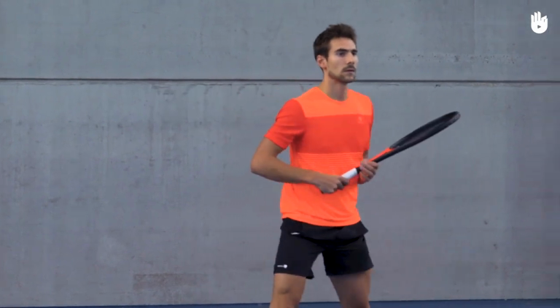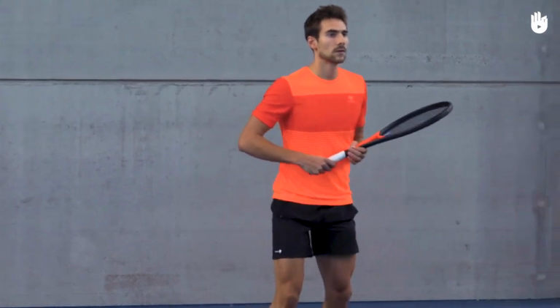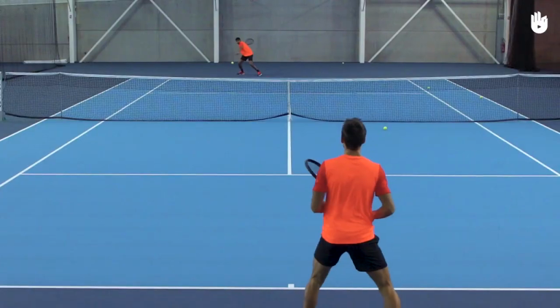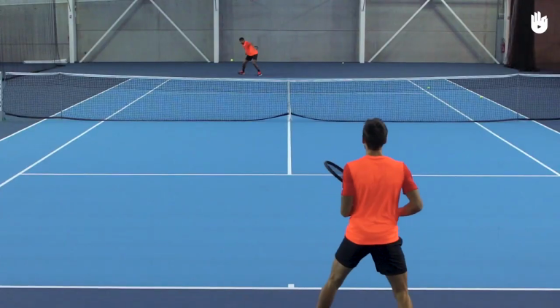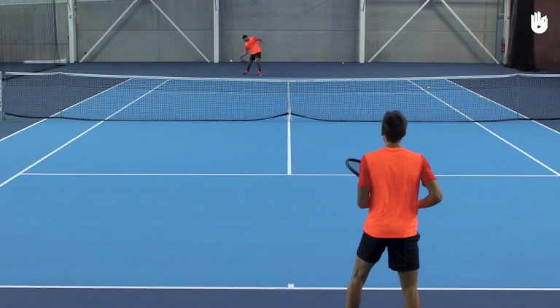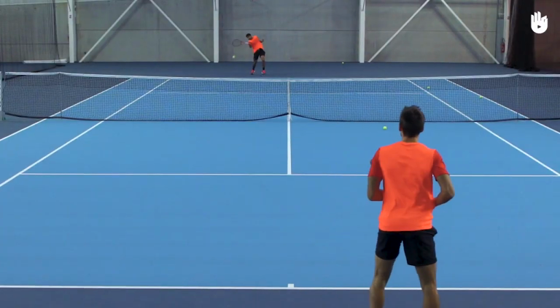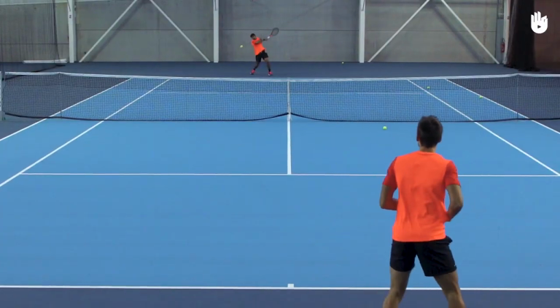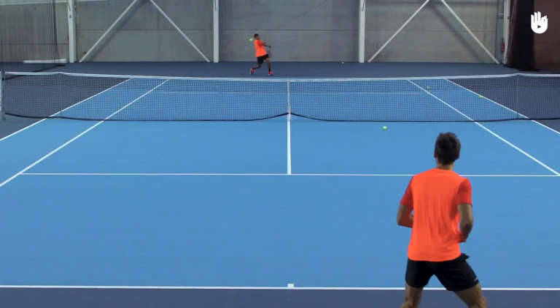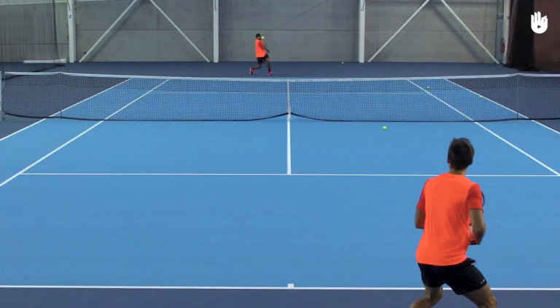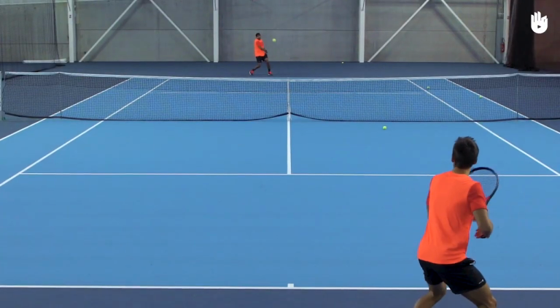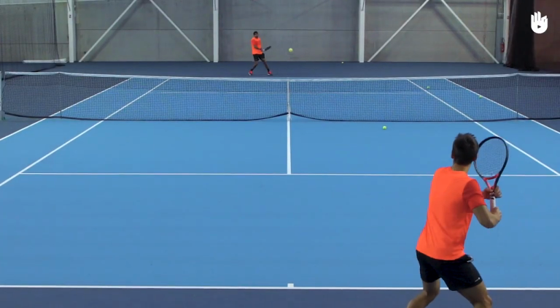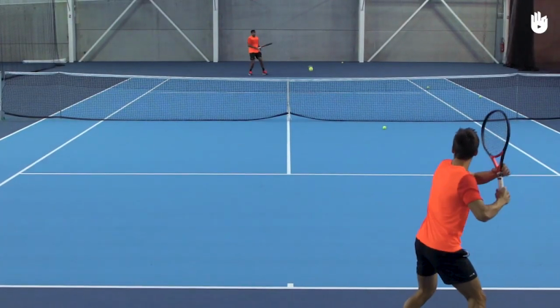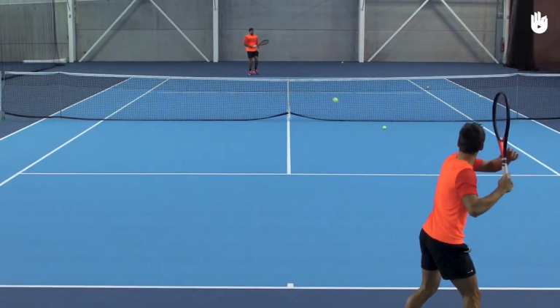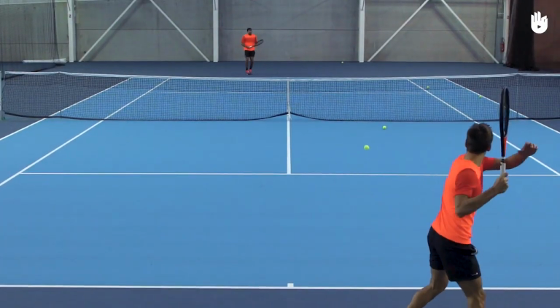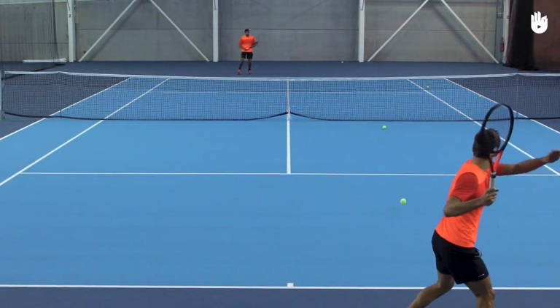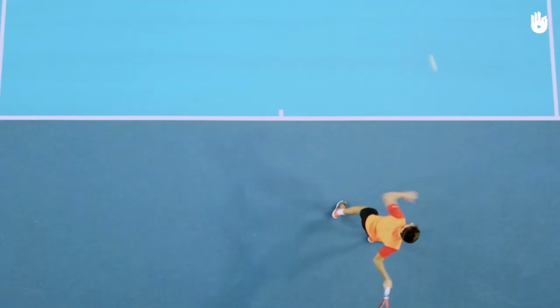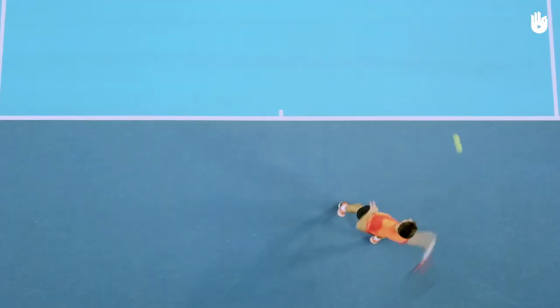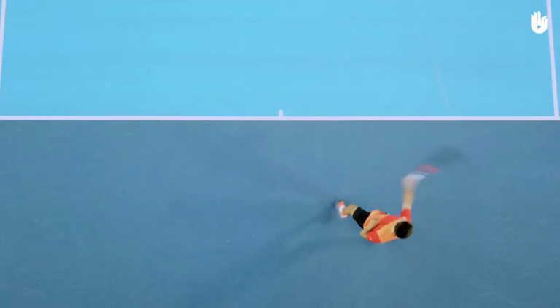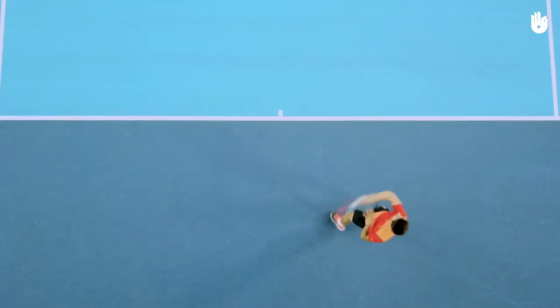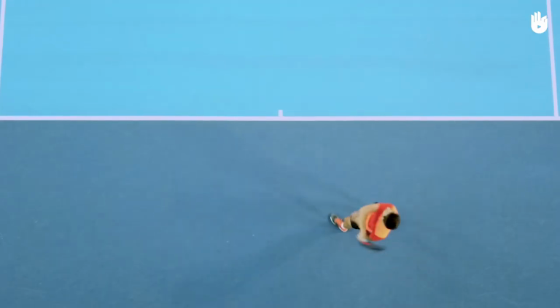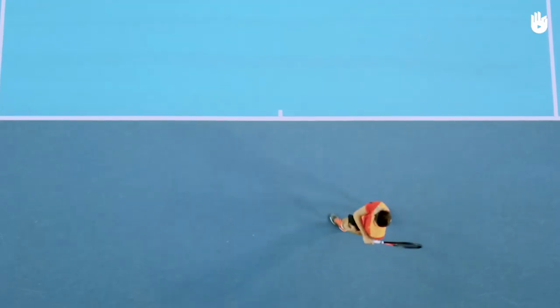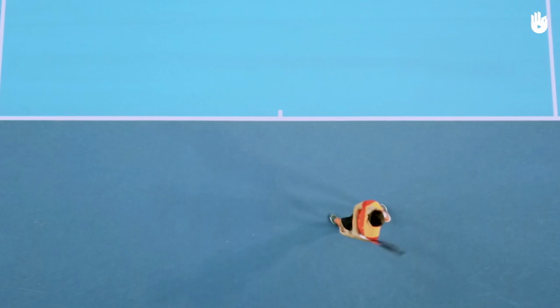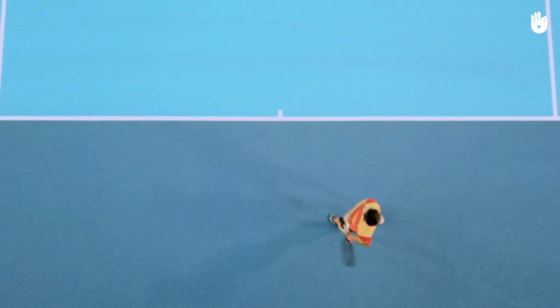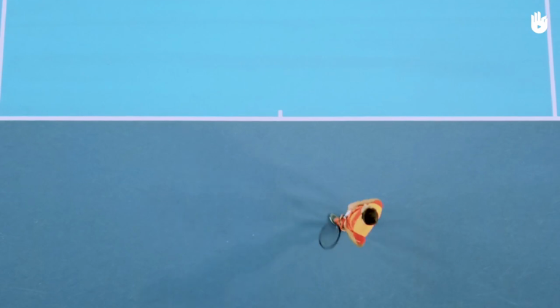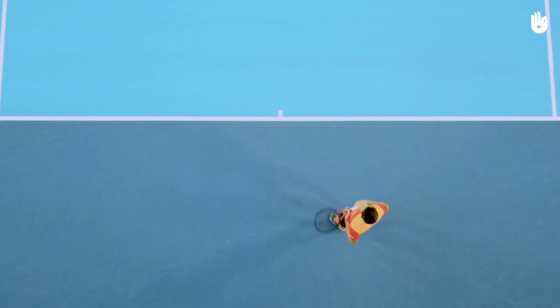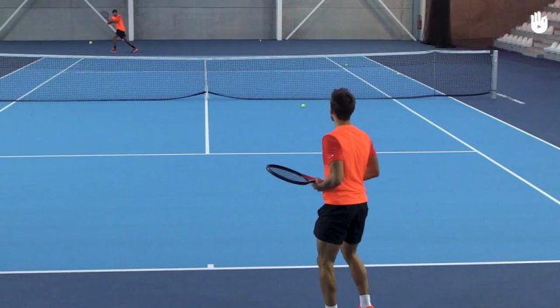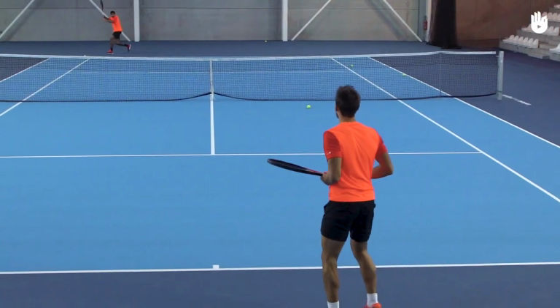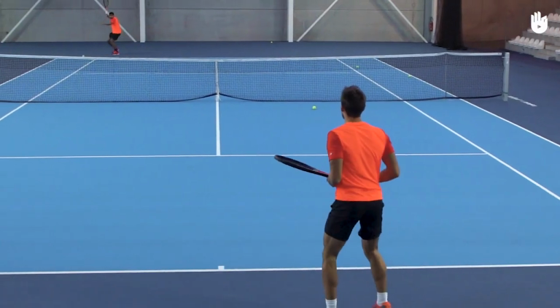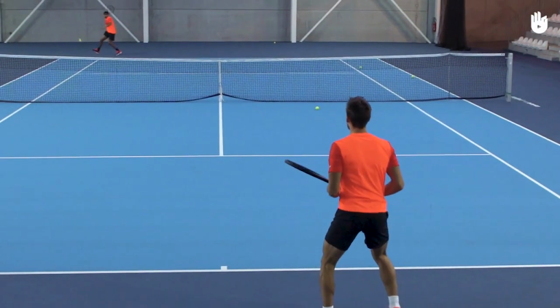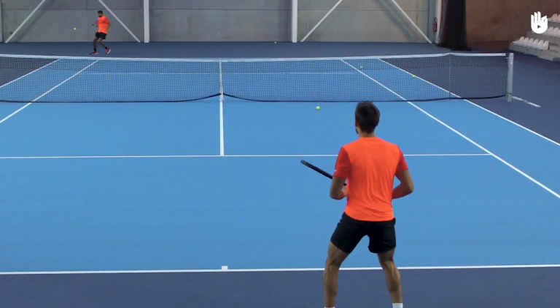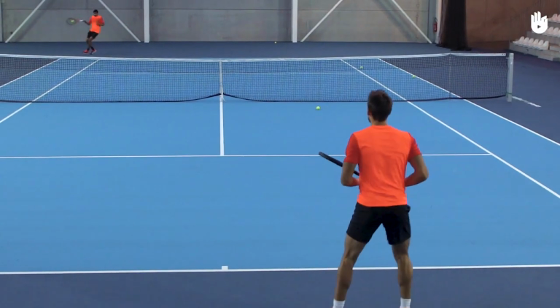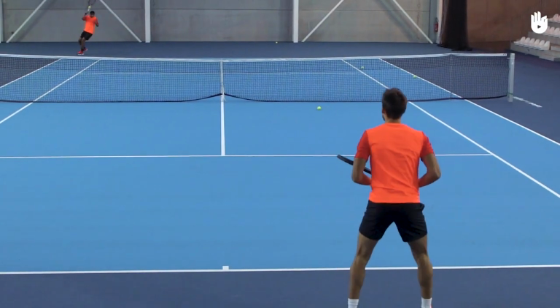Ask your partner to feed you balls on your forehand and practice hitting cross court. Enjoy your game.